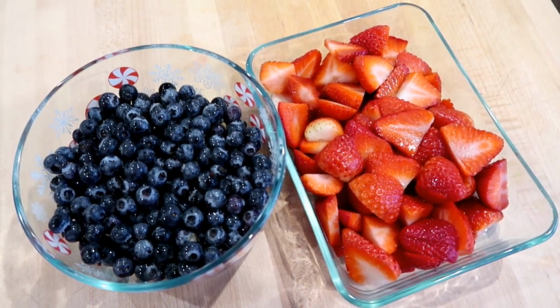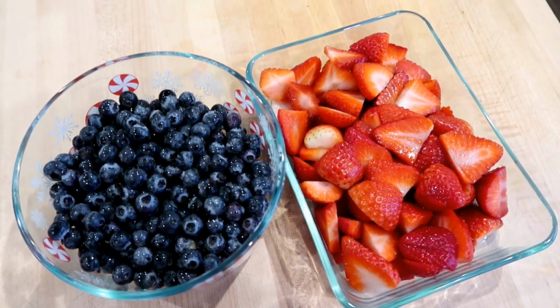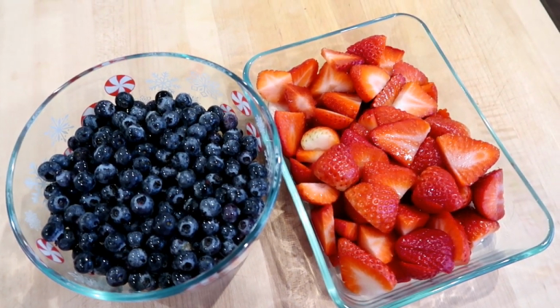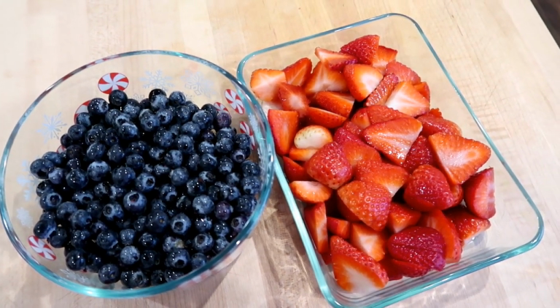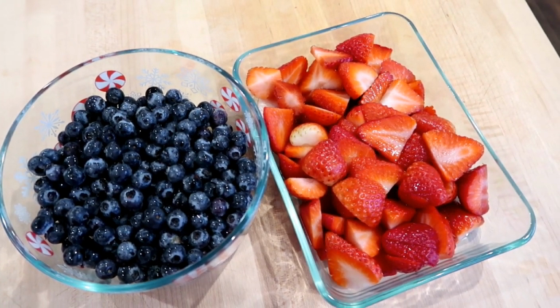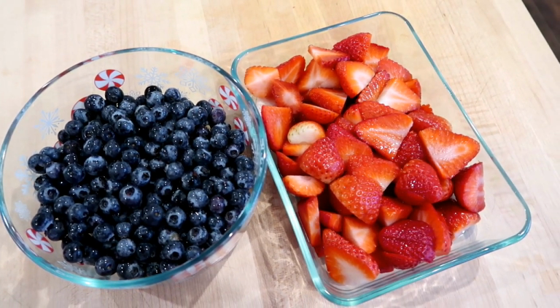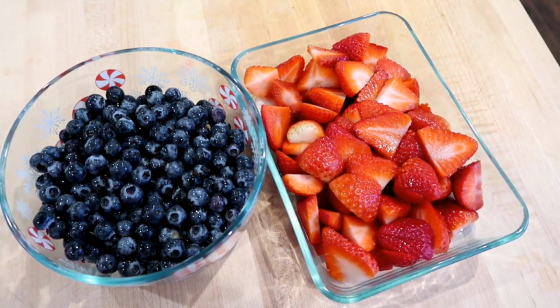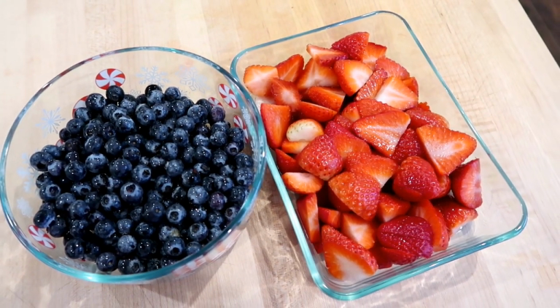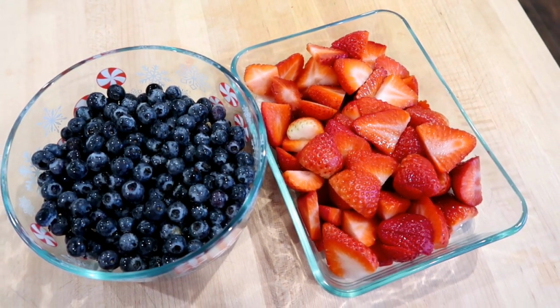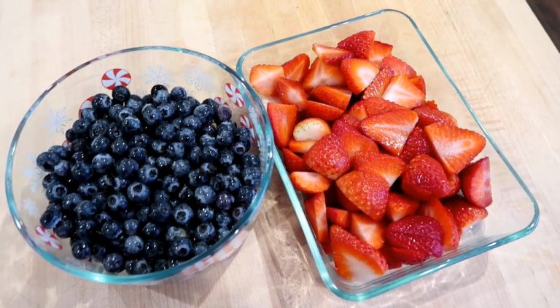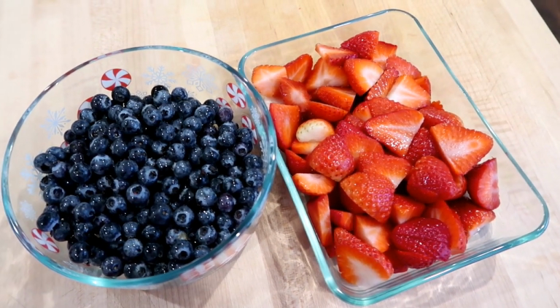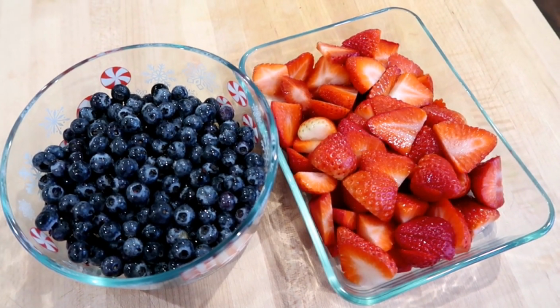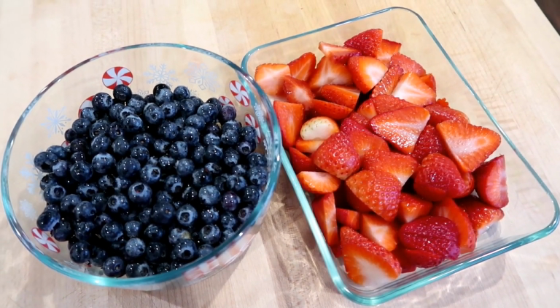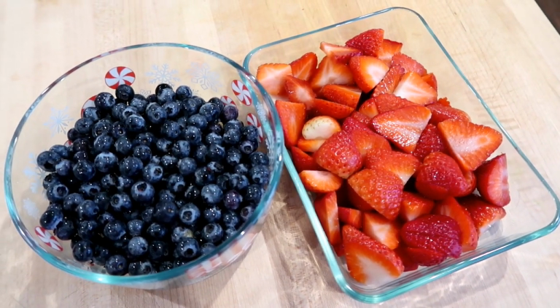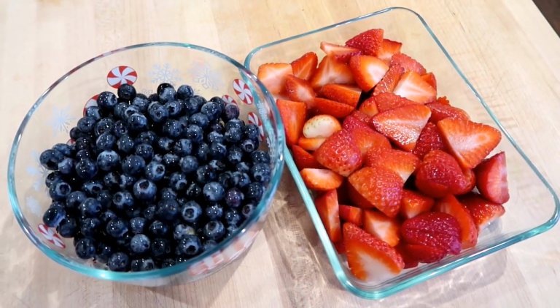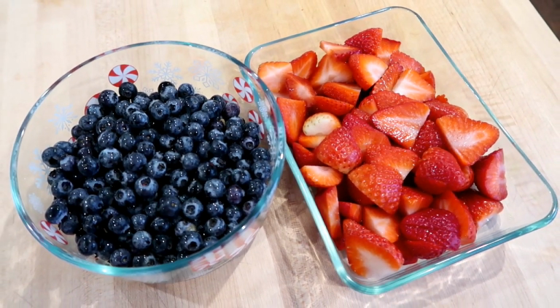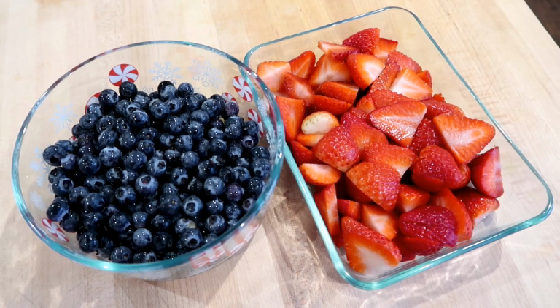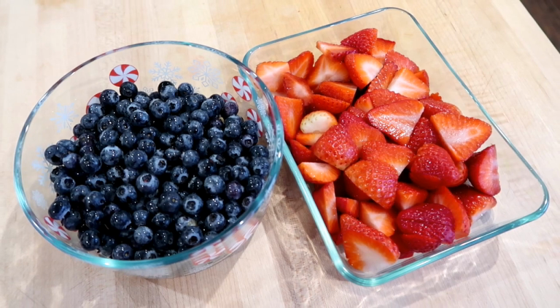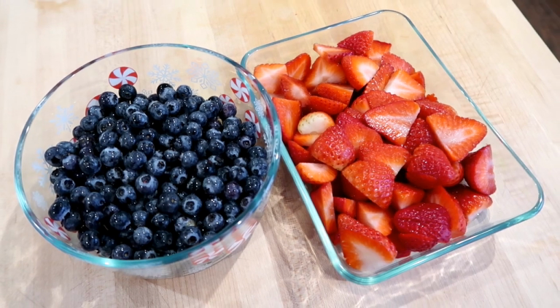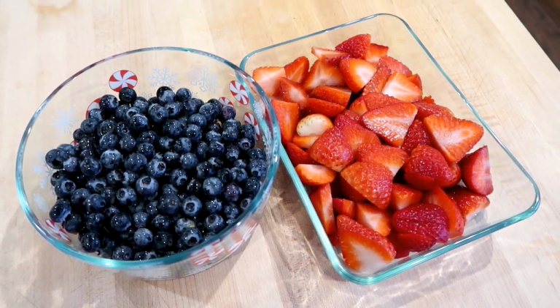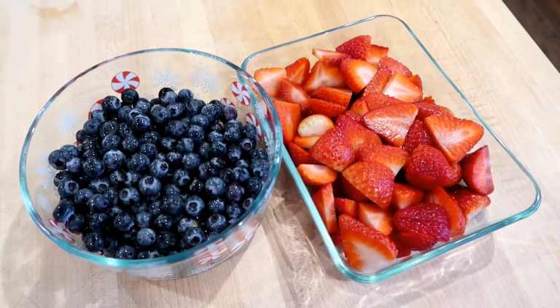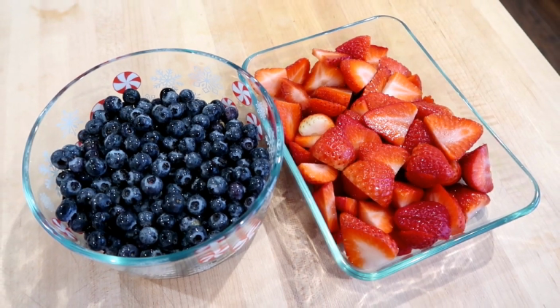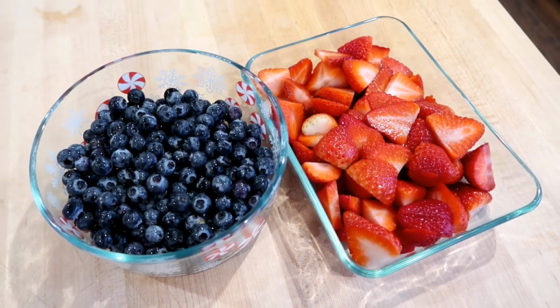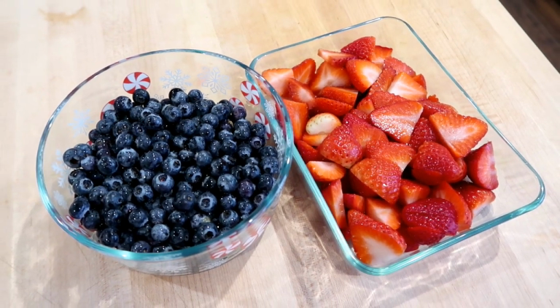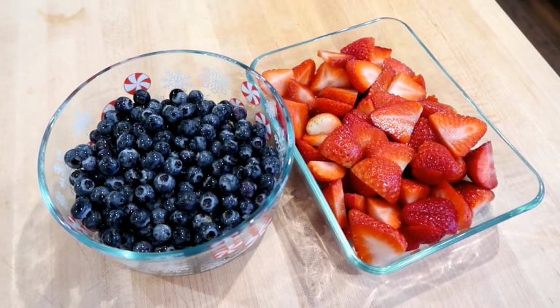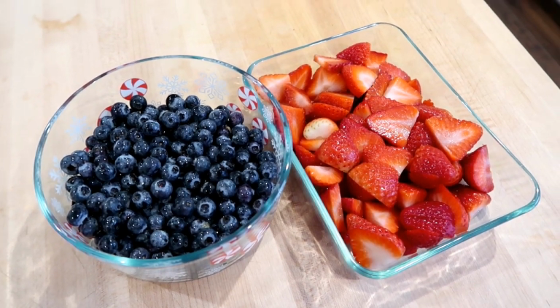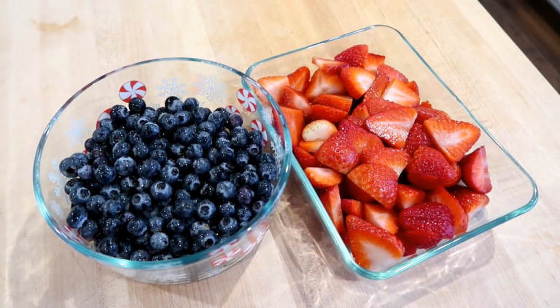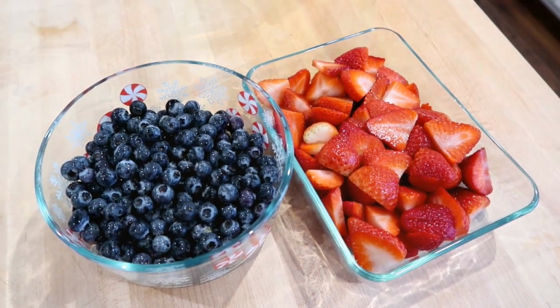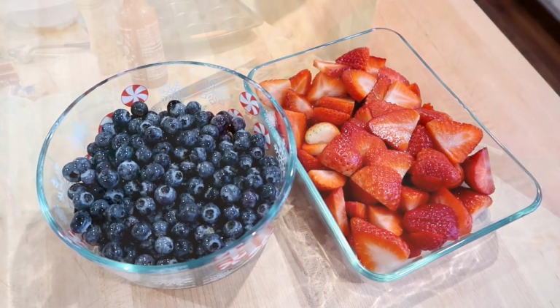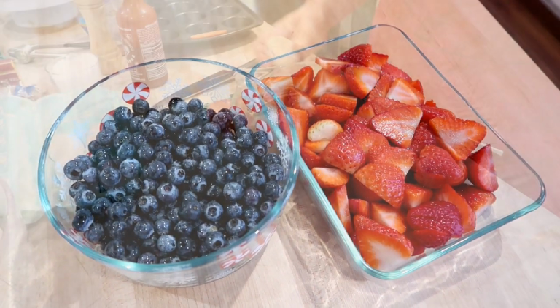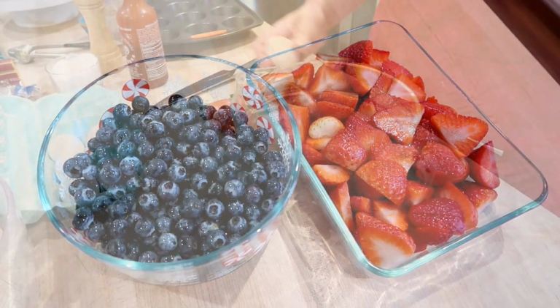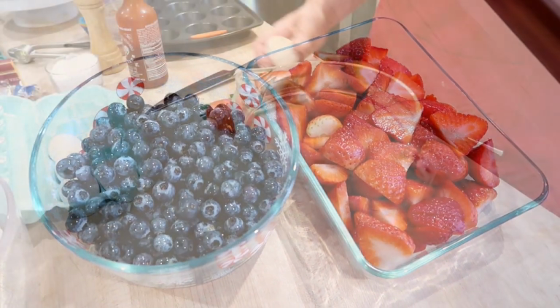Regardless of what type of meal prep I'm doing, I always make sure to wash all of my produce so it's ready to go in the fridge during the week. It helps us waste less and eat more of the produce that we buy. Here are my berries — you'll see throughout the video how I incorporated these in with my meals.